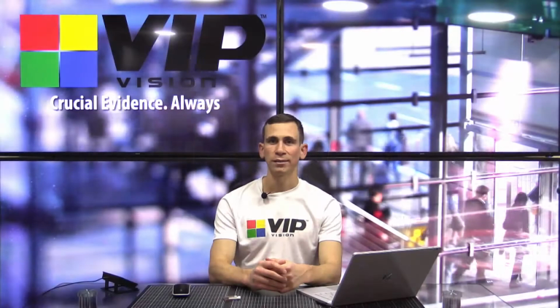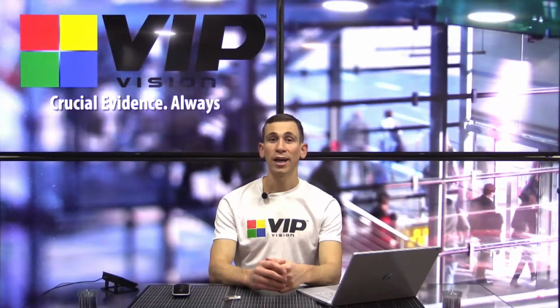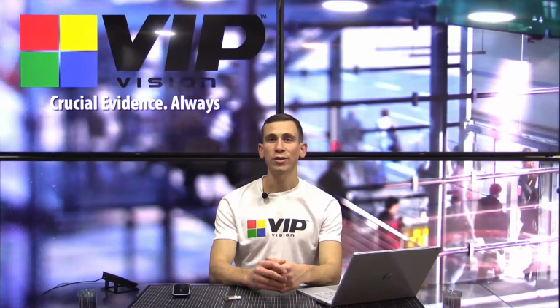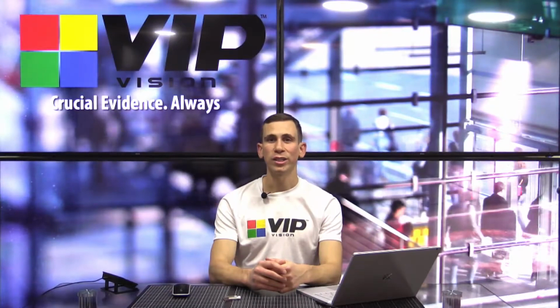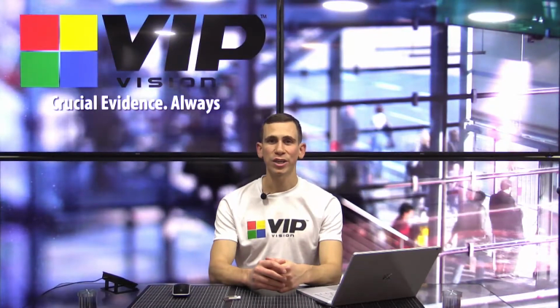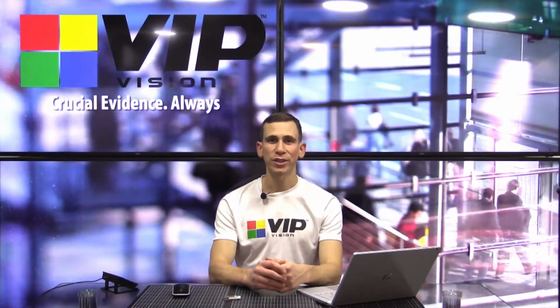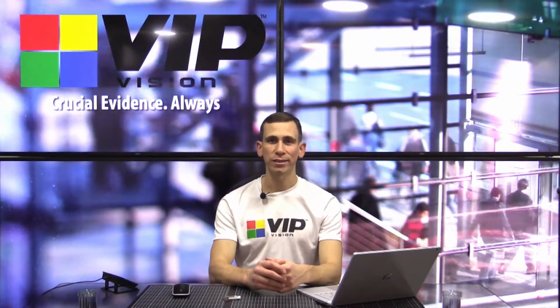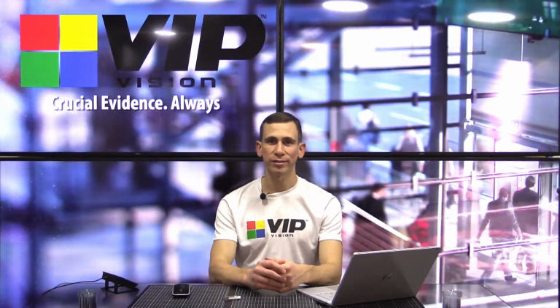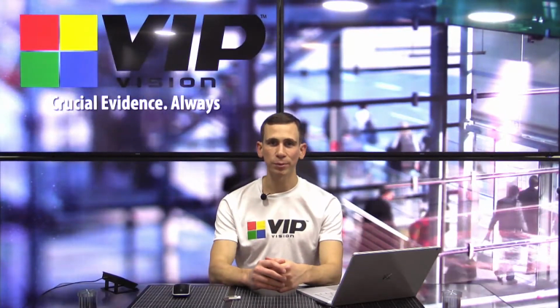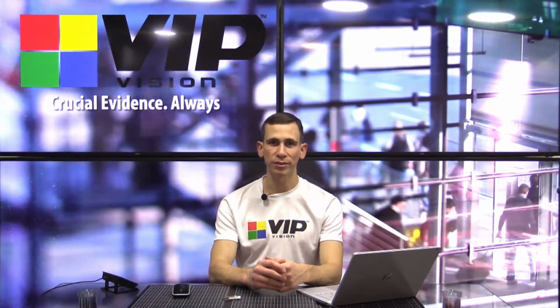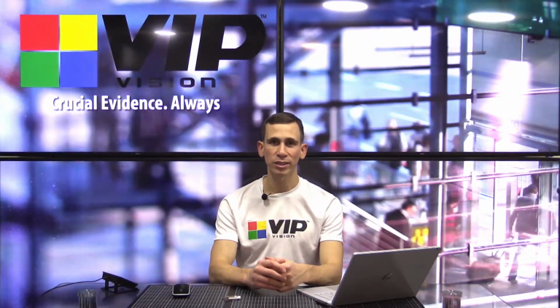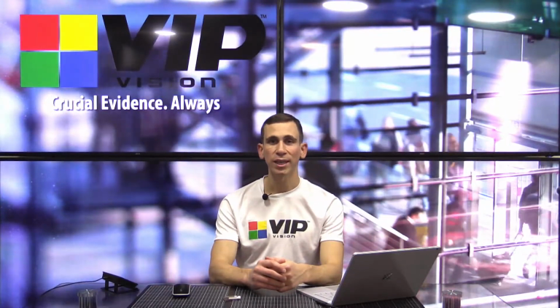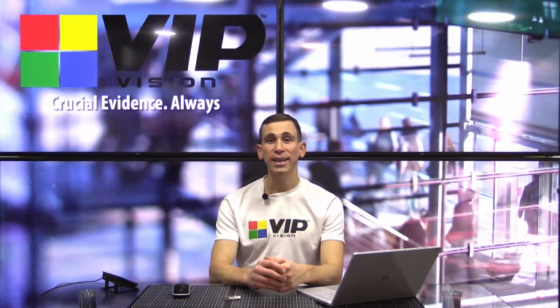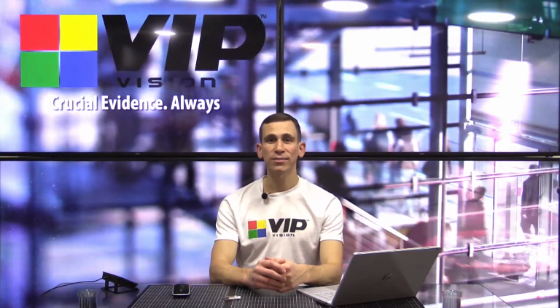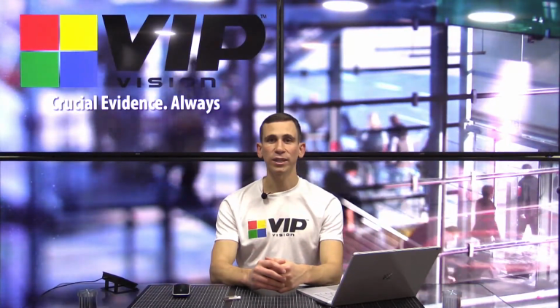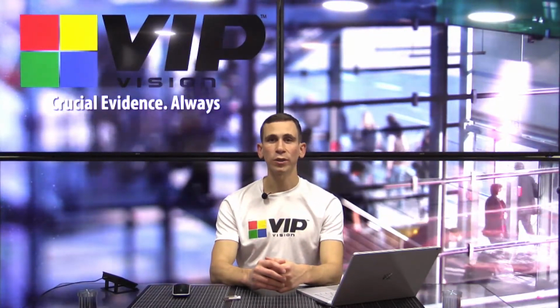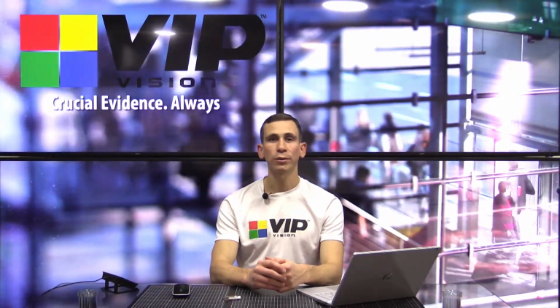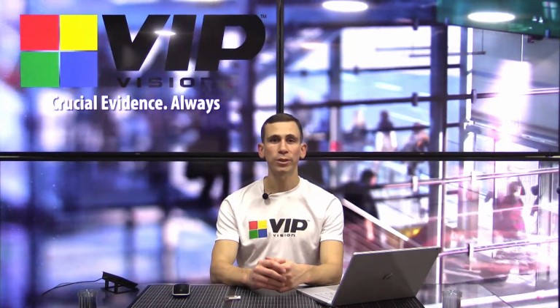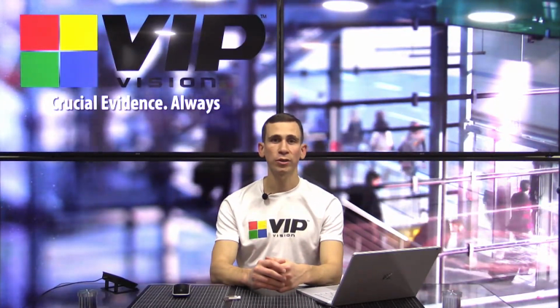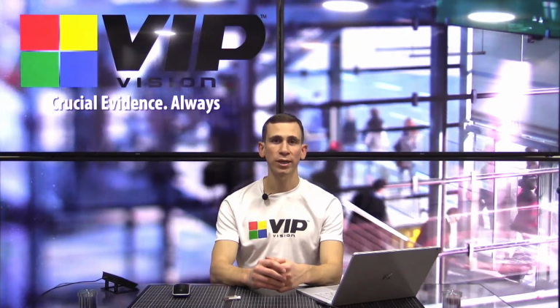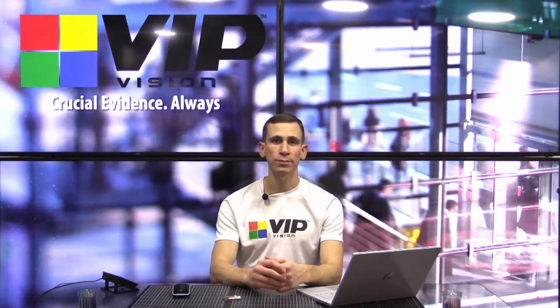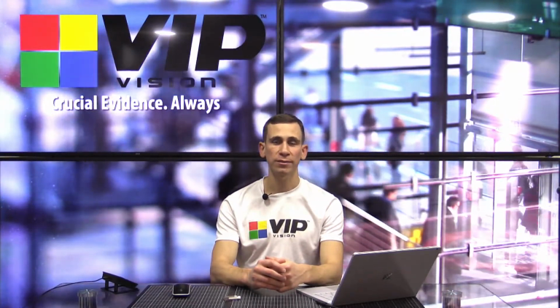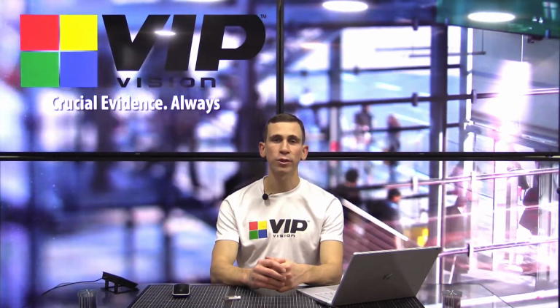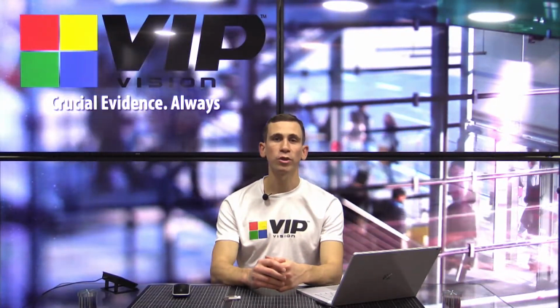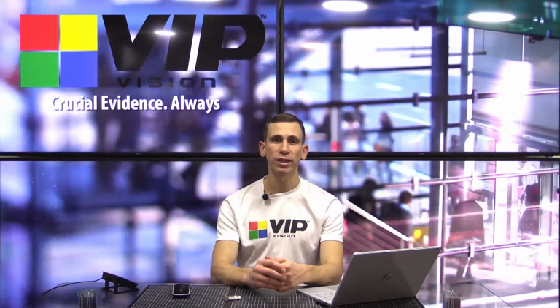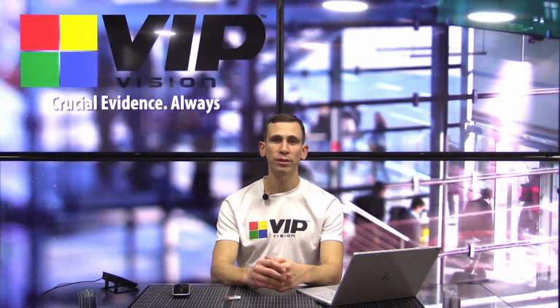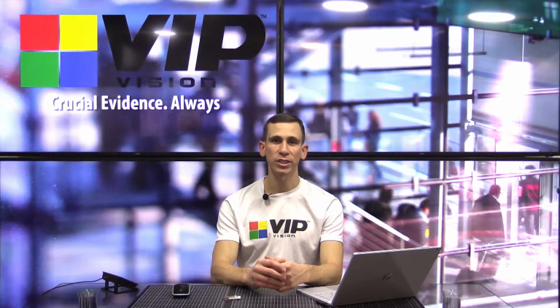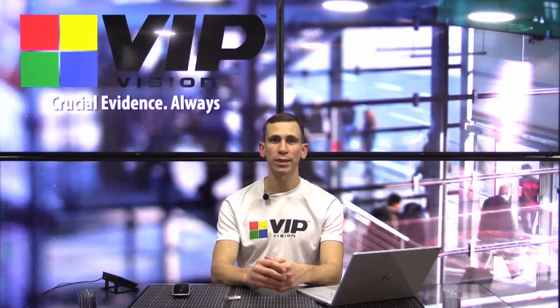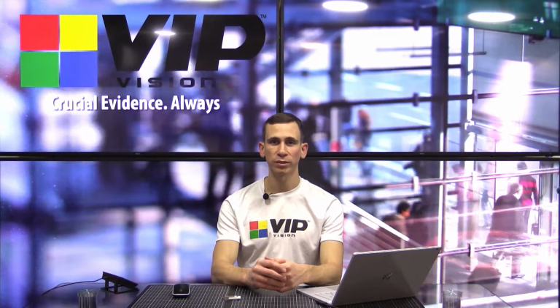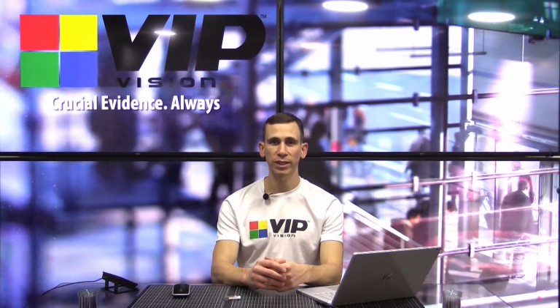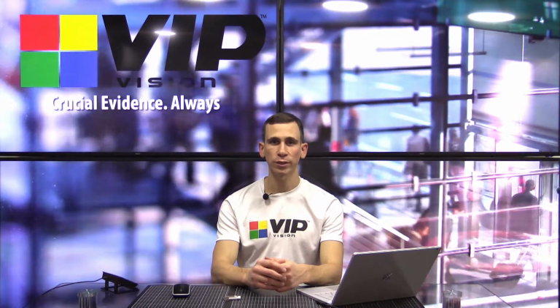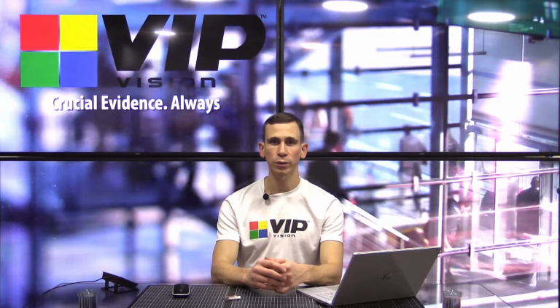Hi everyone, Geoff here again for VIP Vision. In this video, I'm going to be showing you how to update the firmware on a VIP Vision network video recorder.